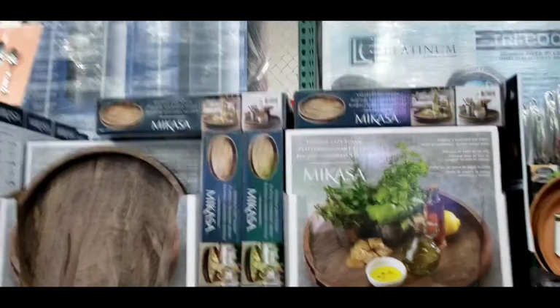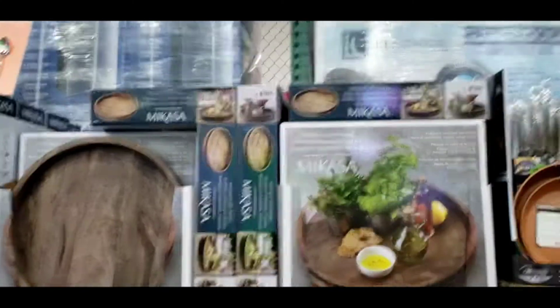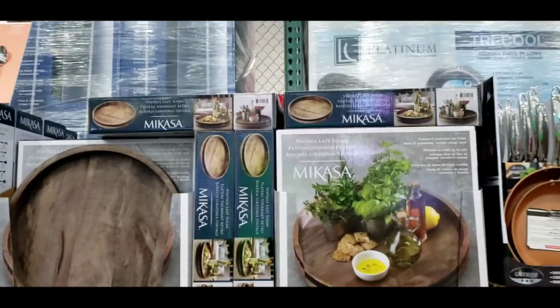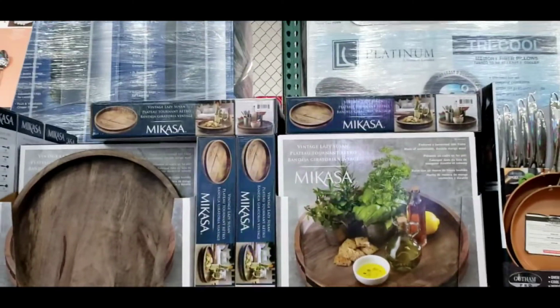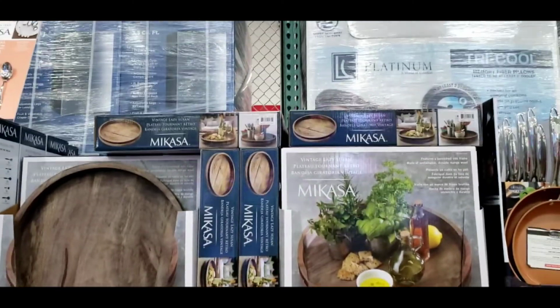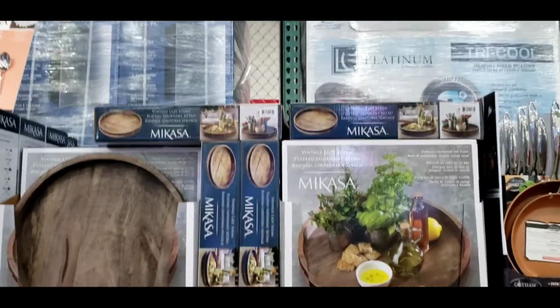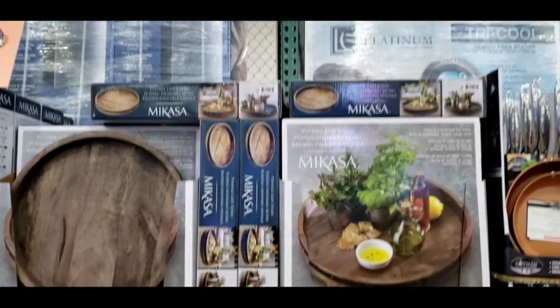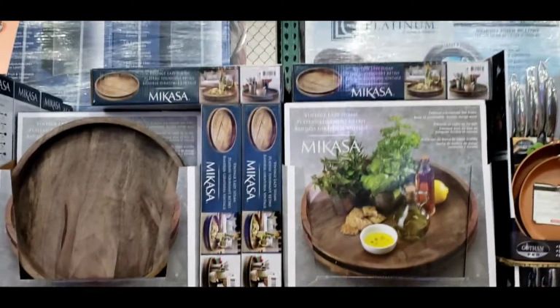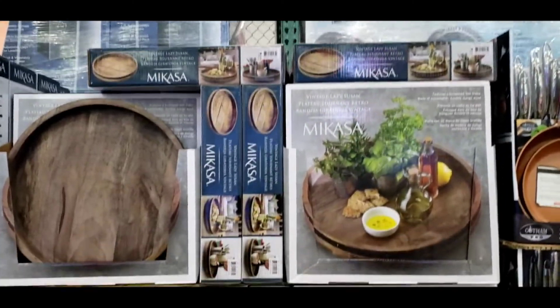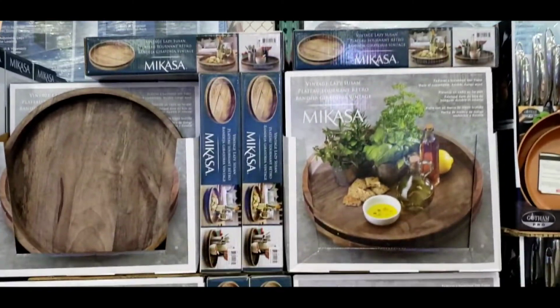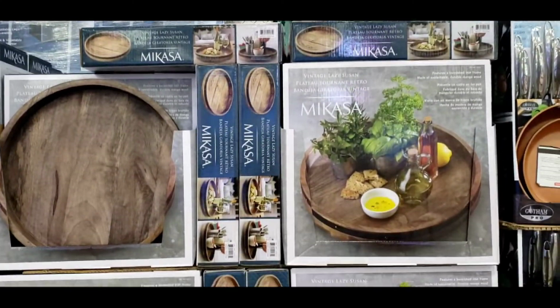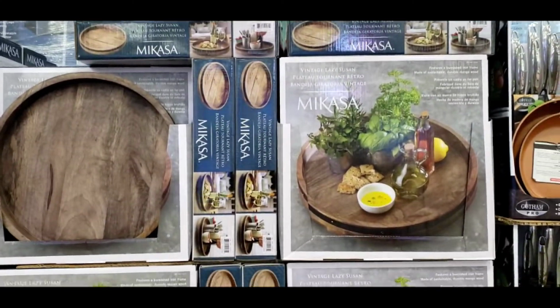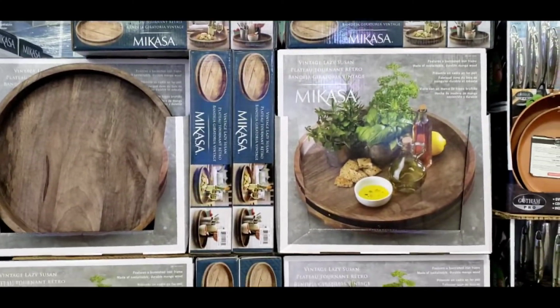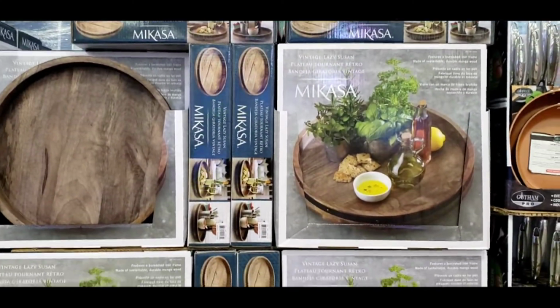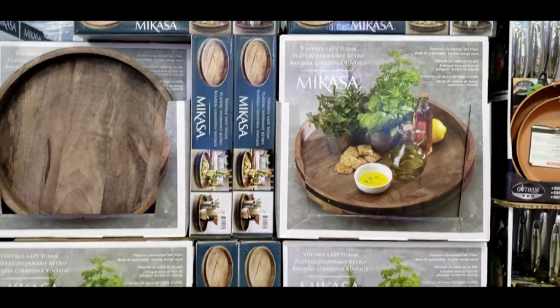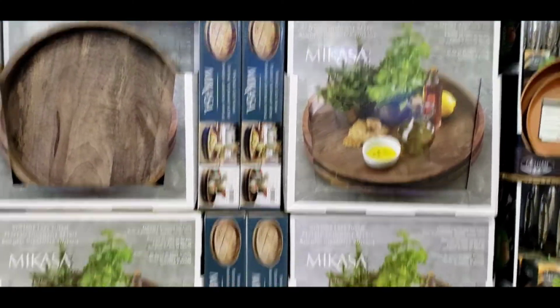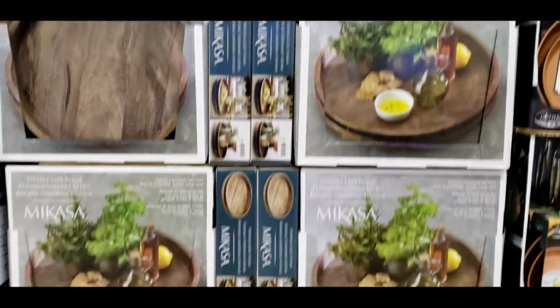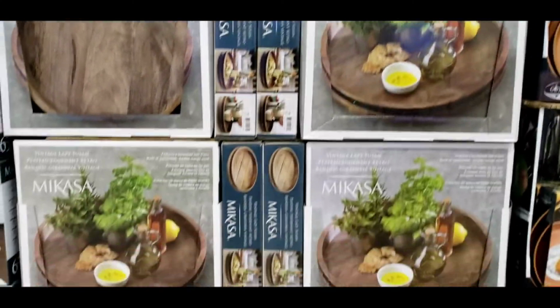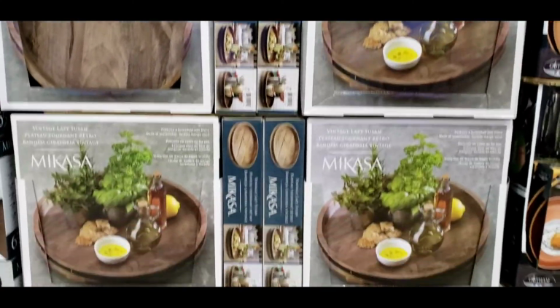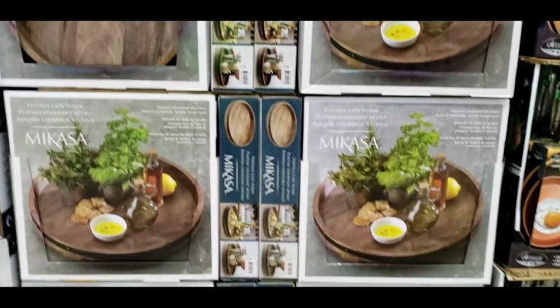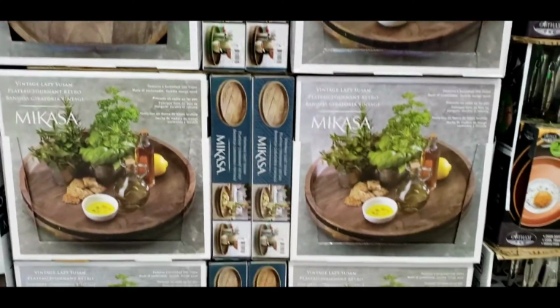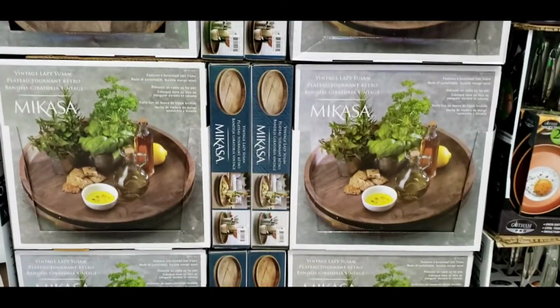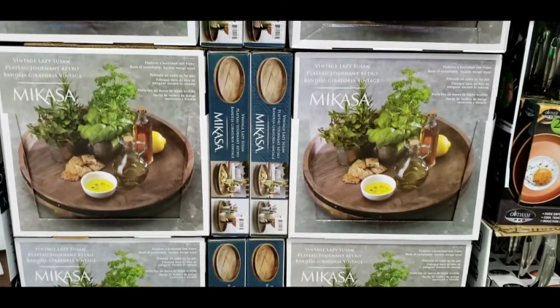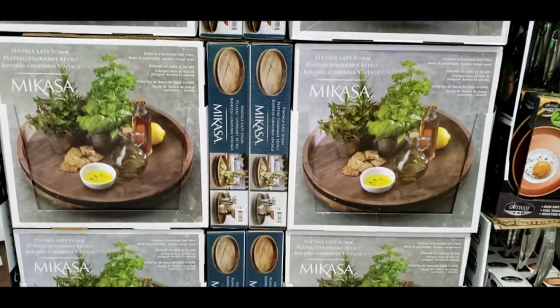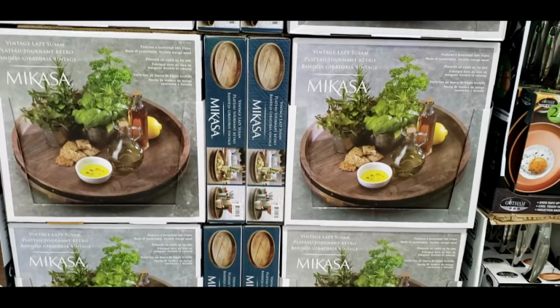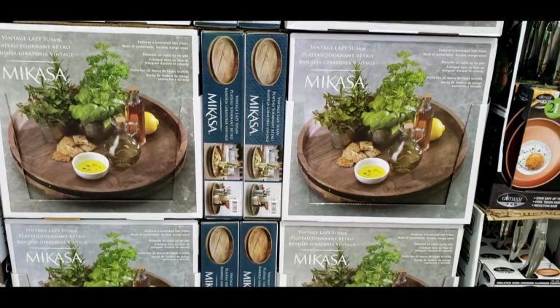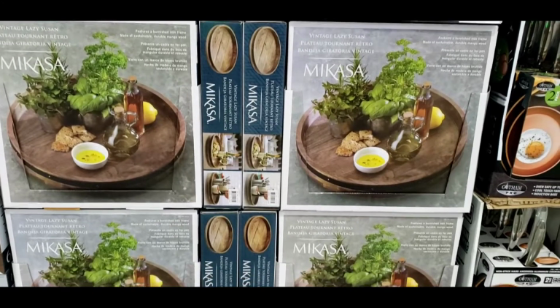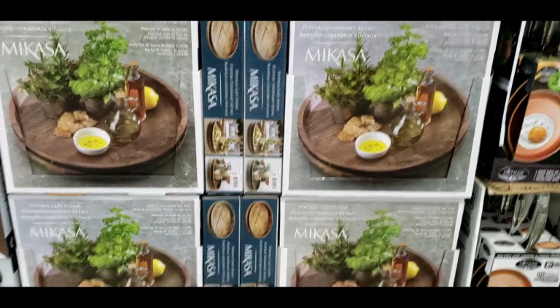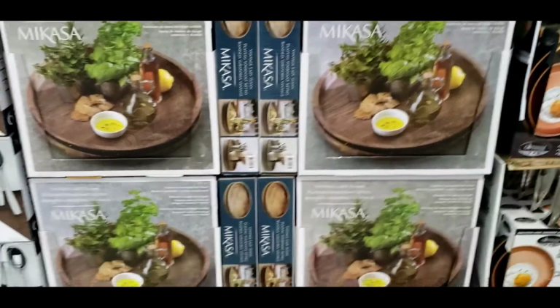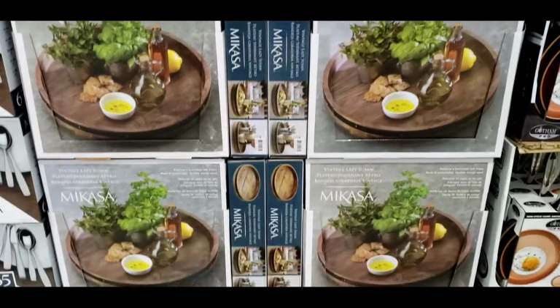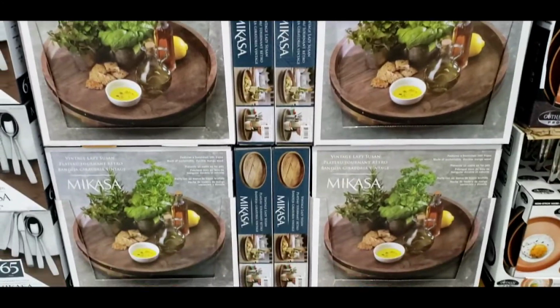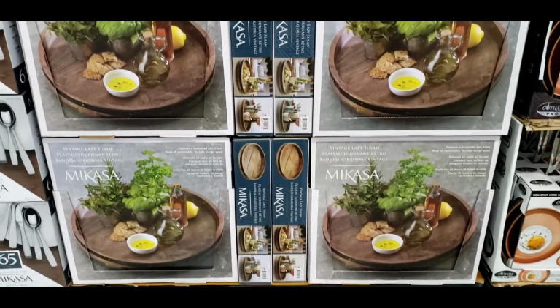We have these bowls over here made from Mikasa. That's $23.99.